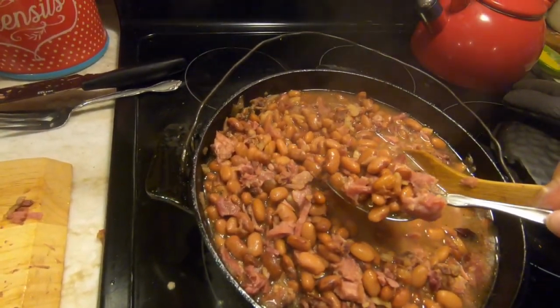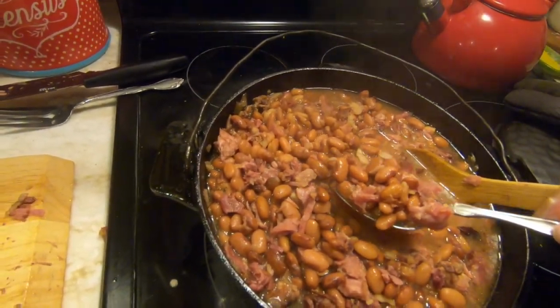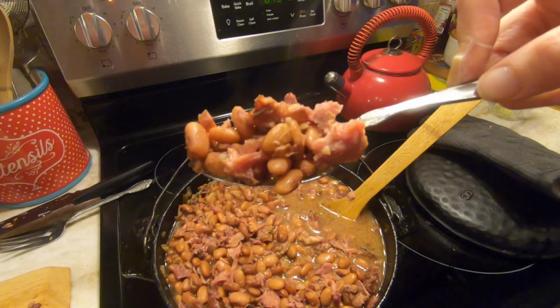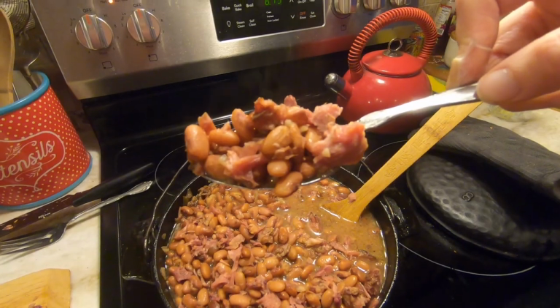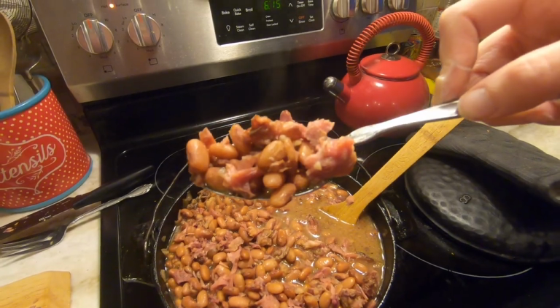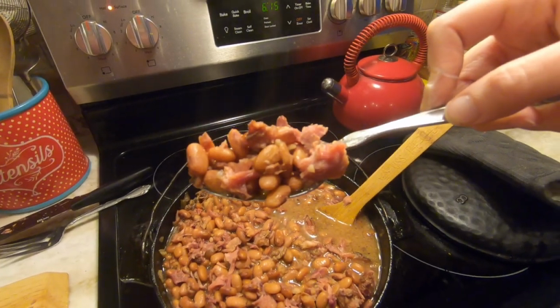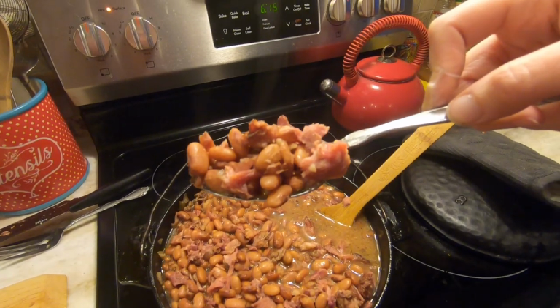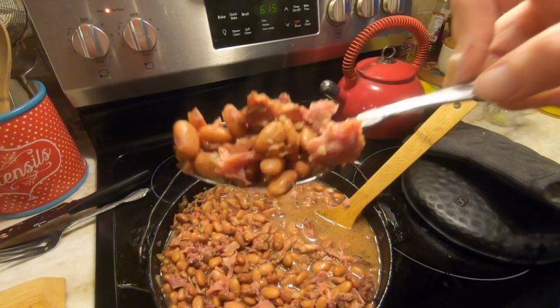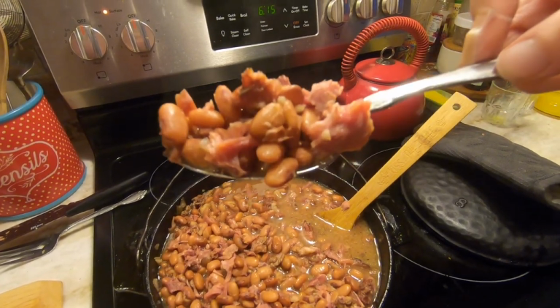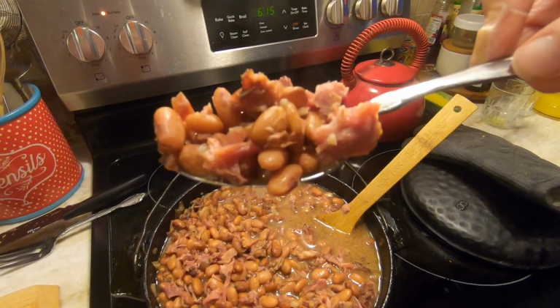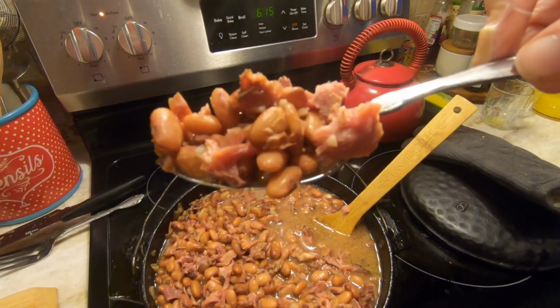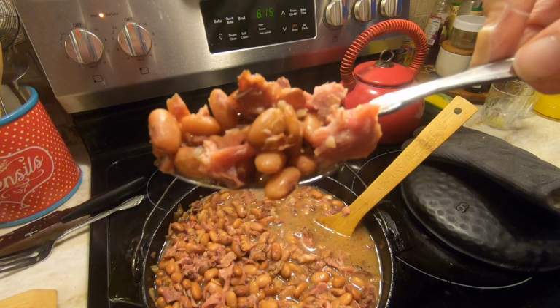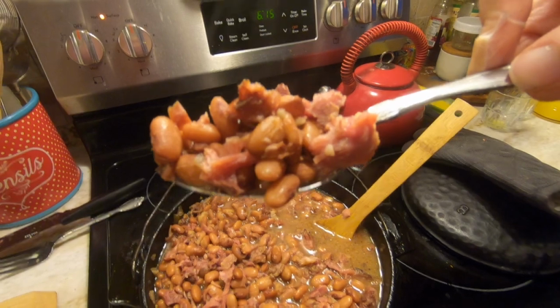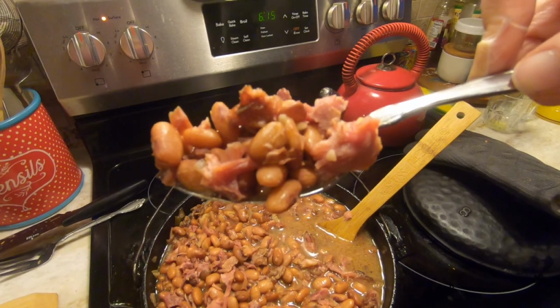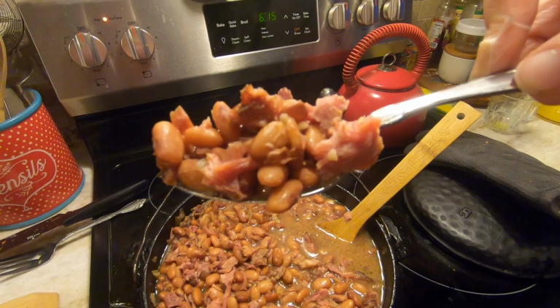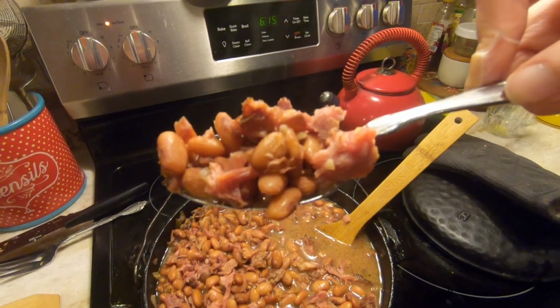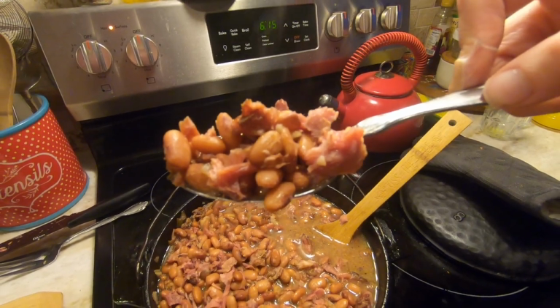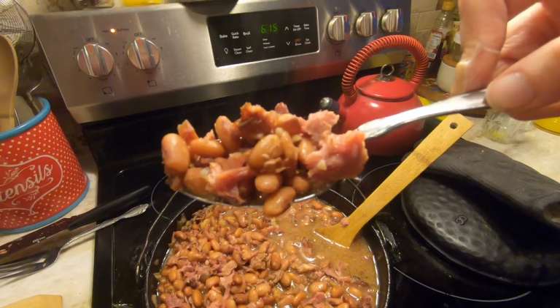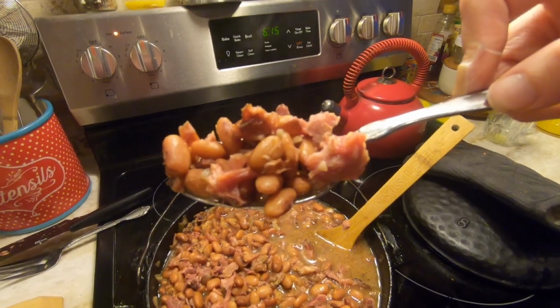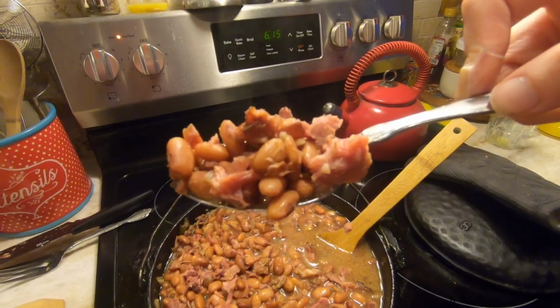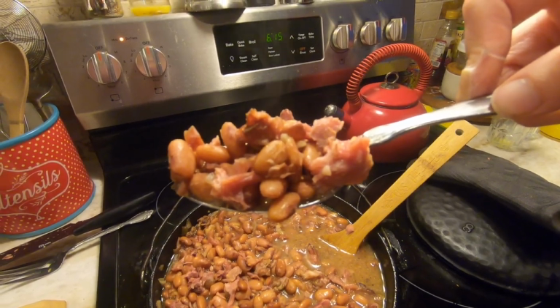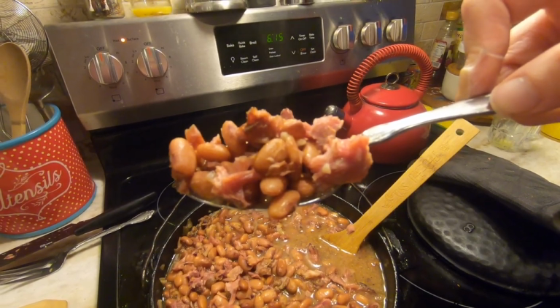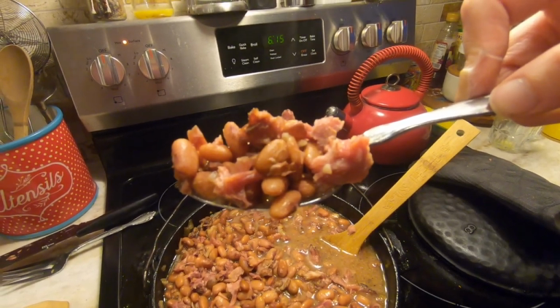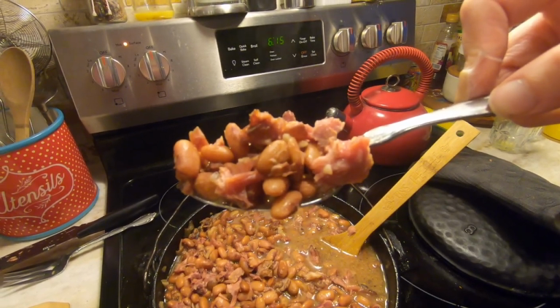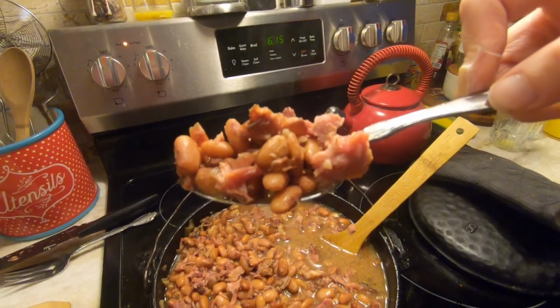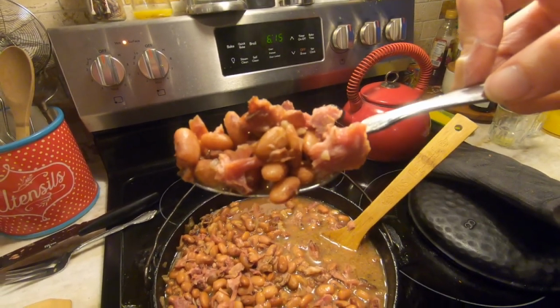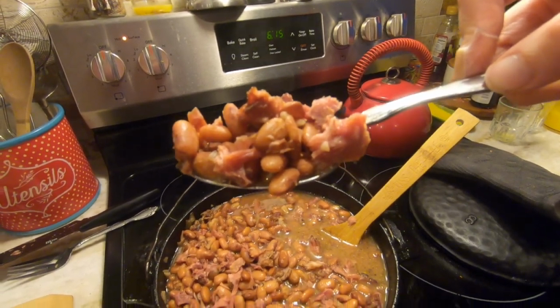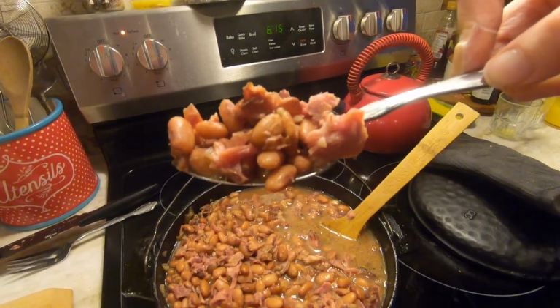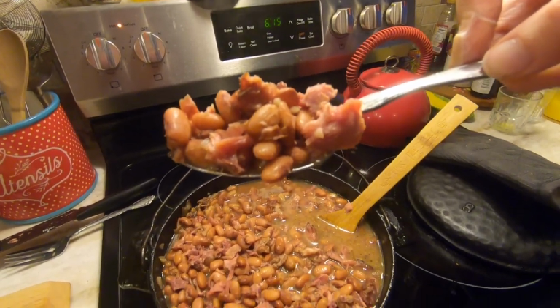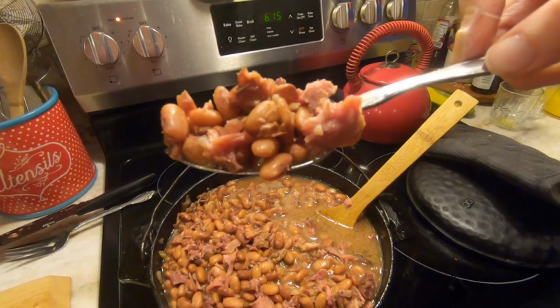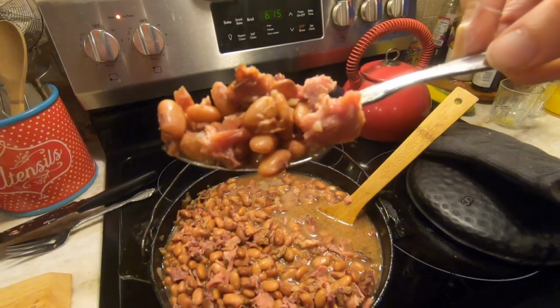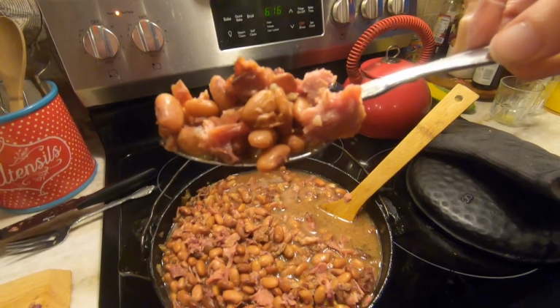If you want to see how I use cast iron on my ceramic glass cooktop without harming it, watch this video.